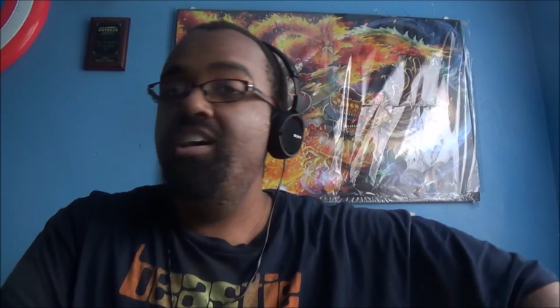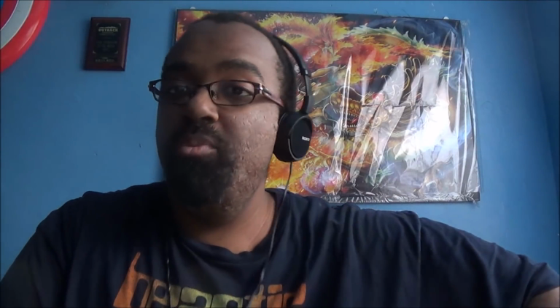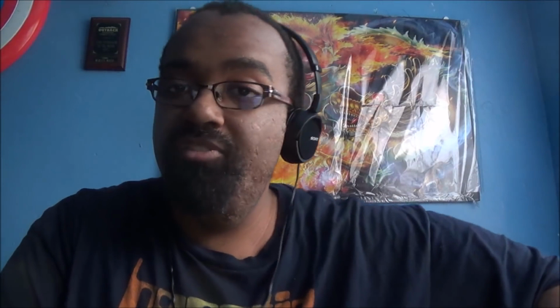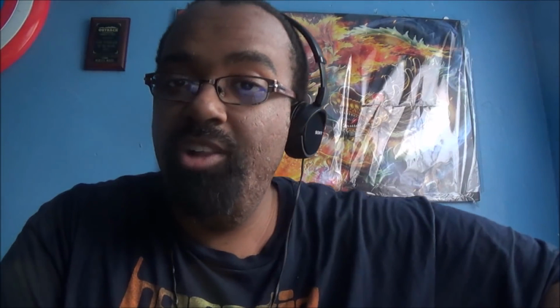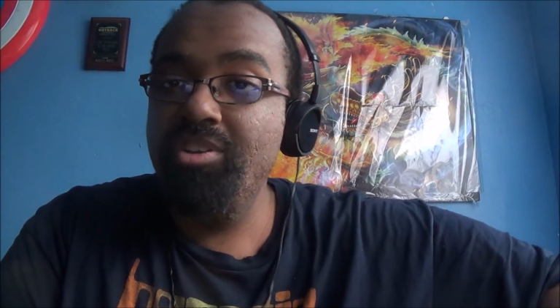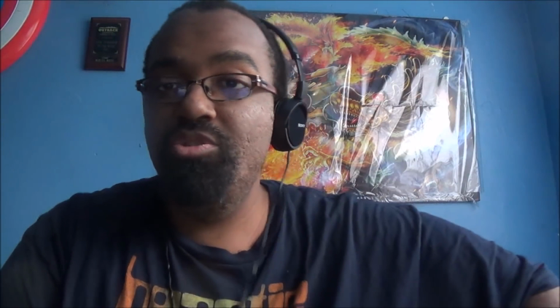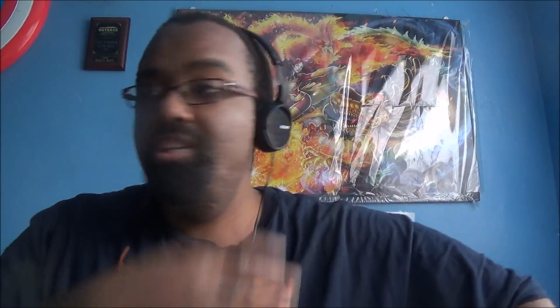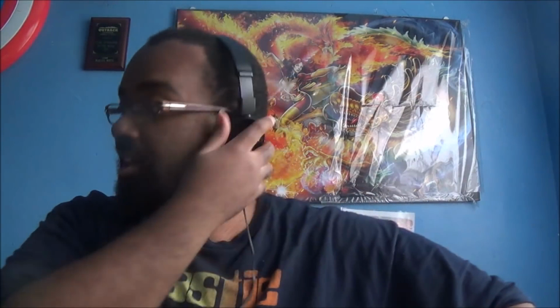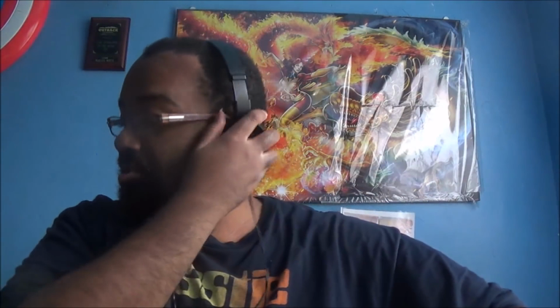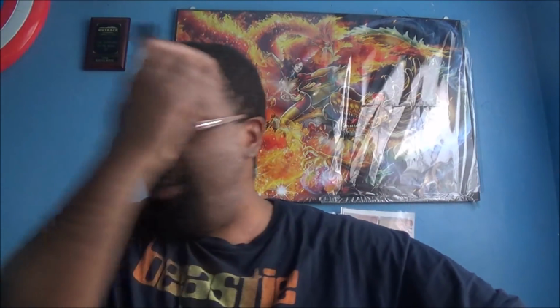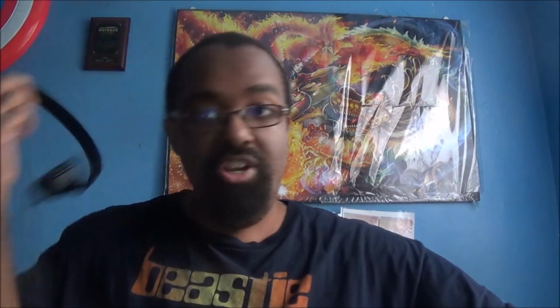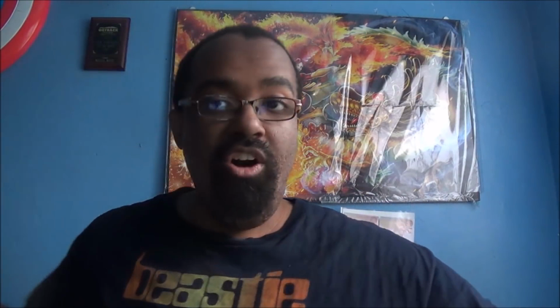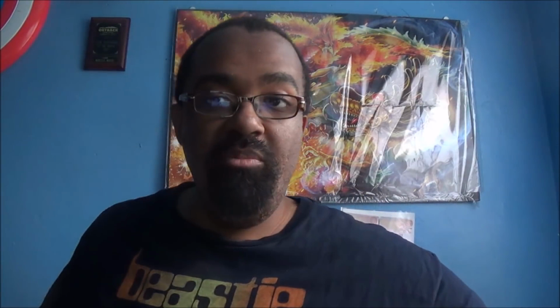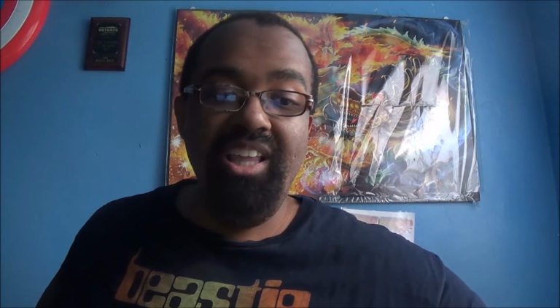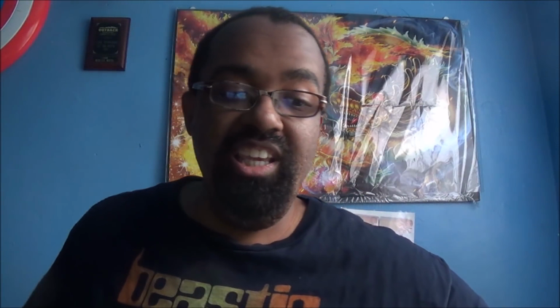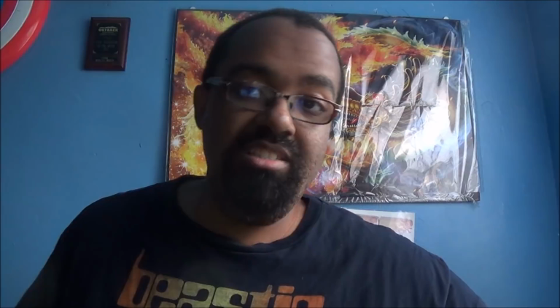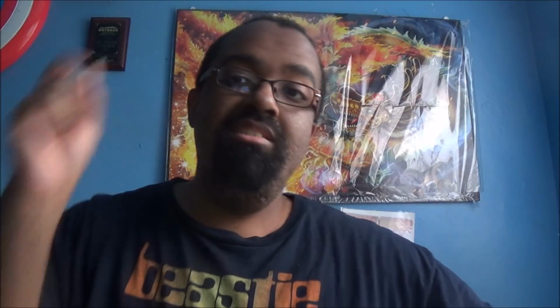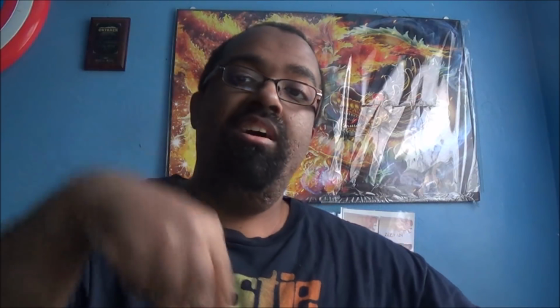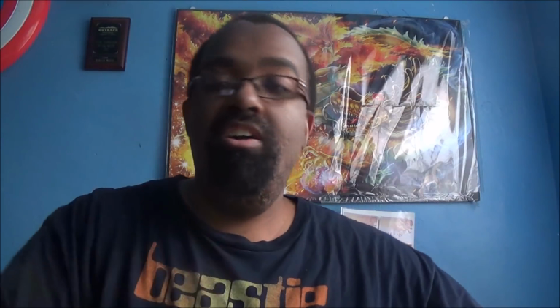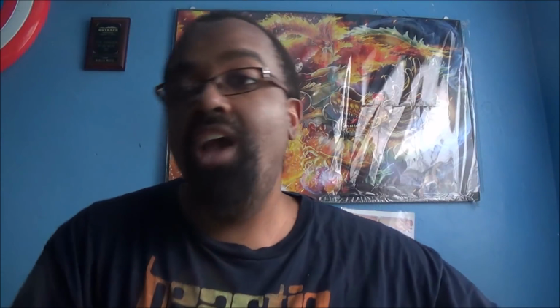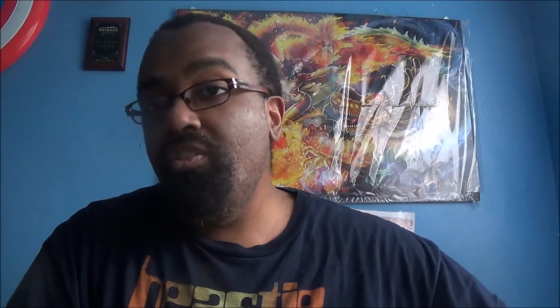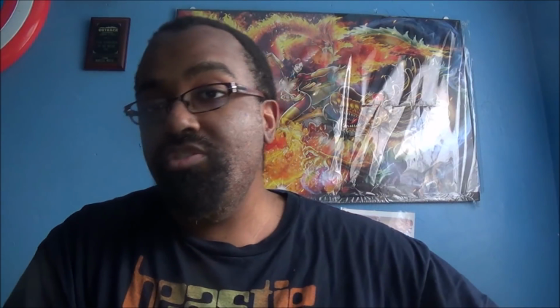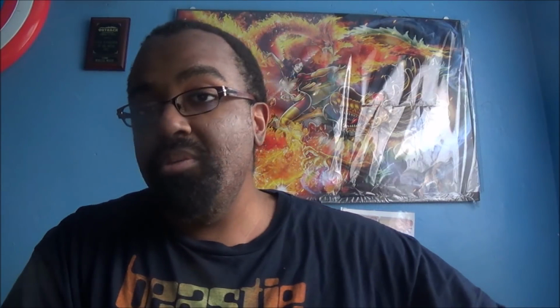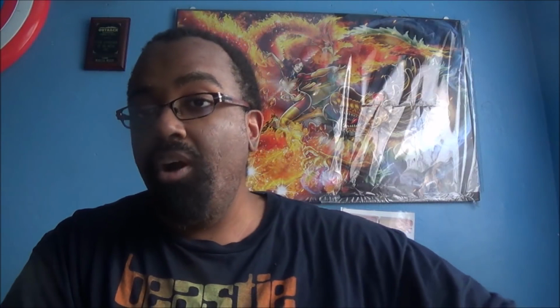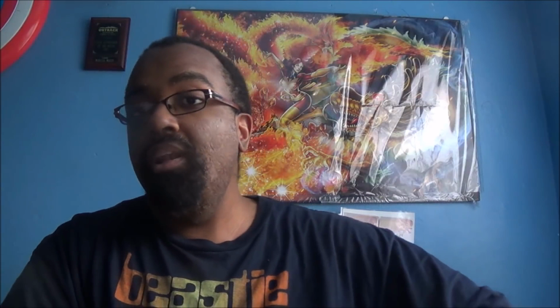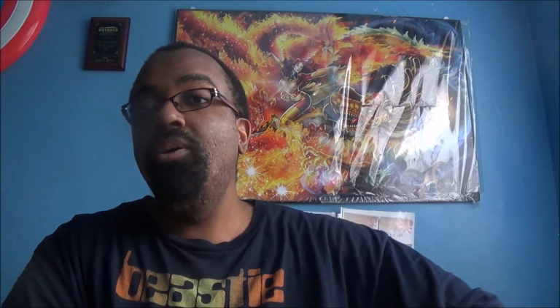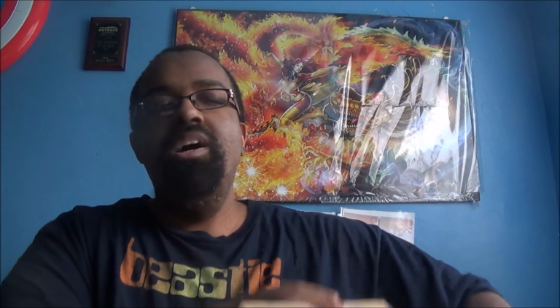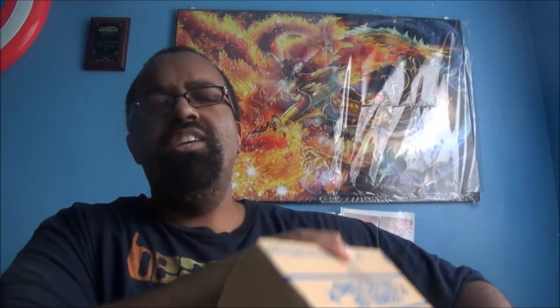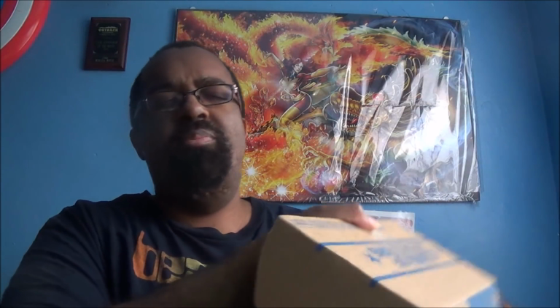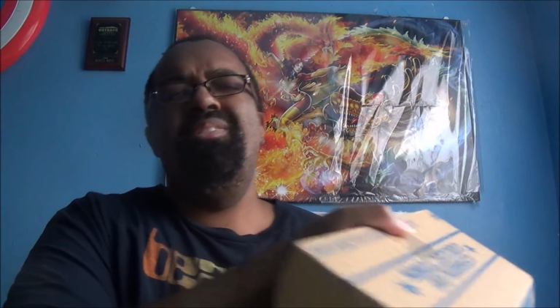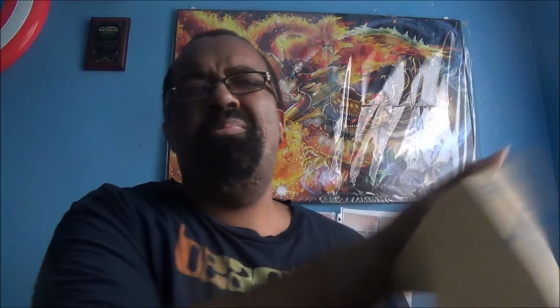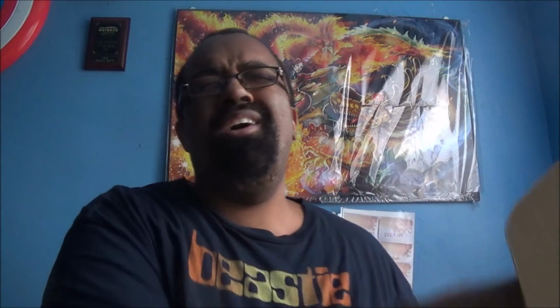If you want to follow me on social media and Twitch, all of my links are down in the description bar below. Let's jump into this box.